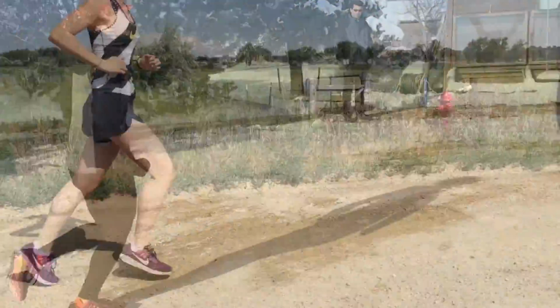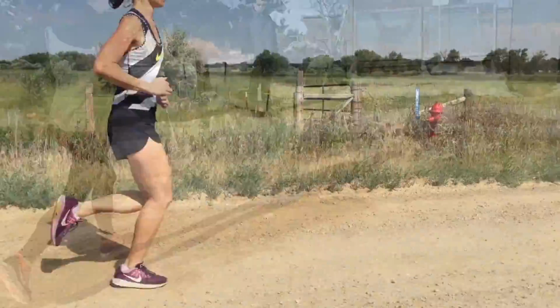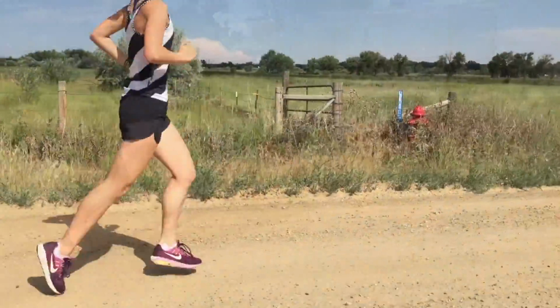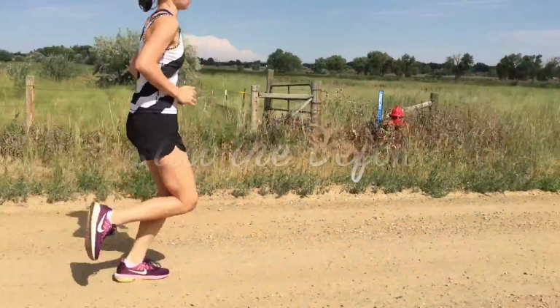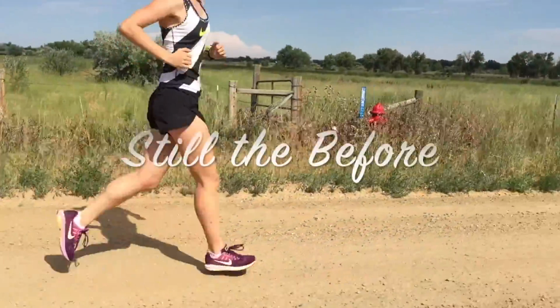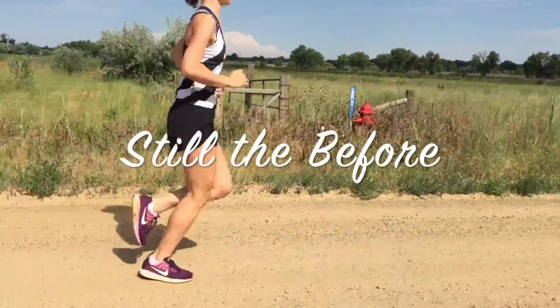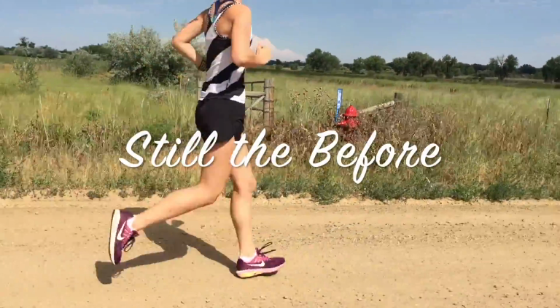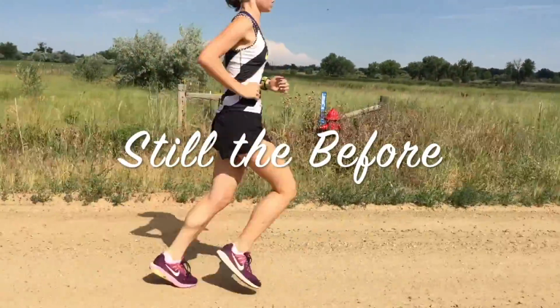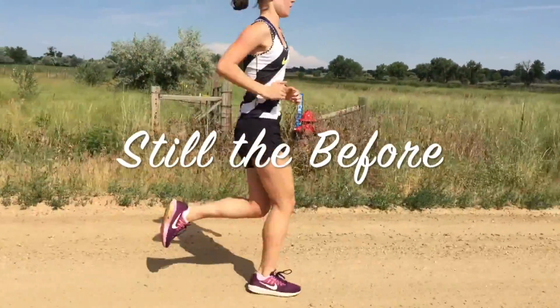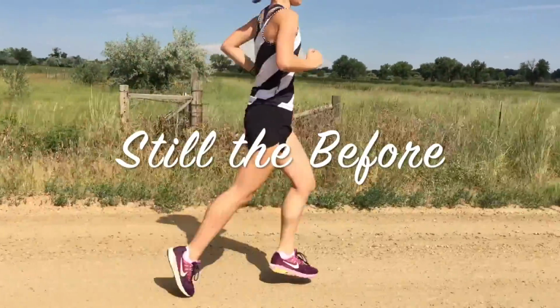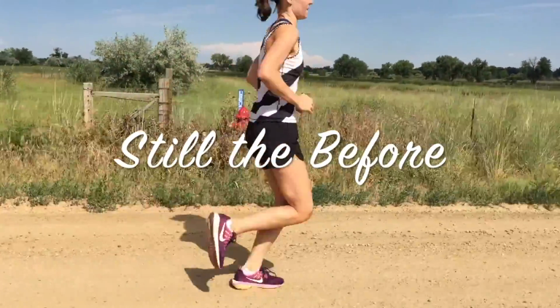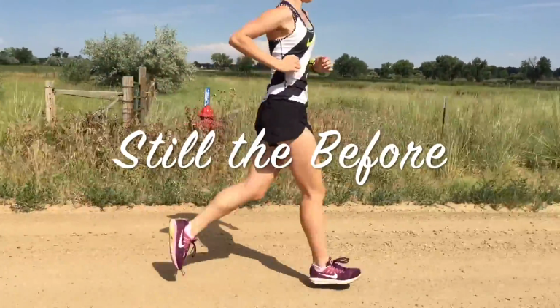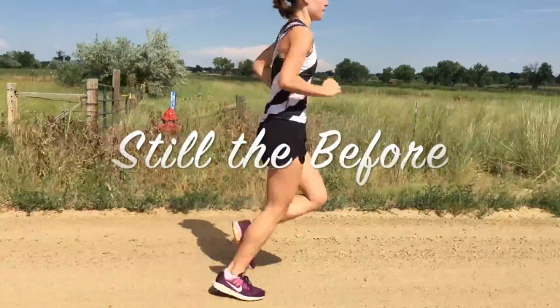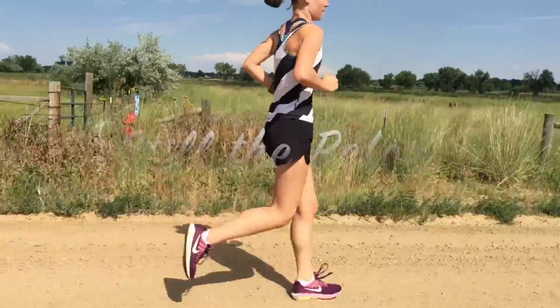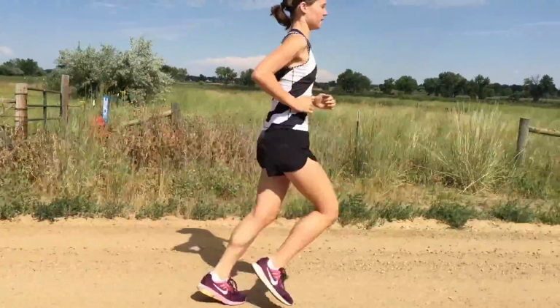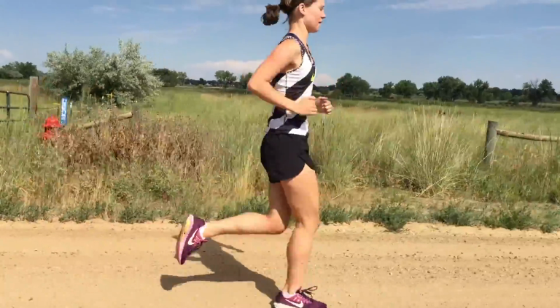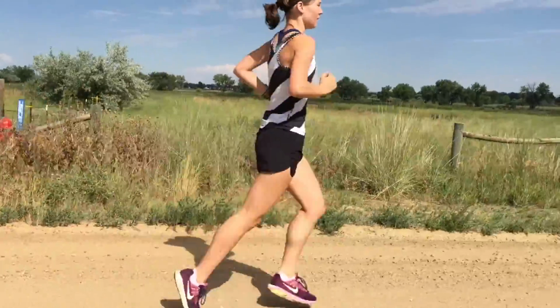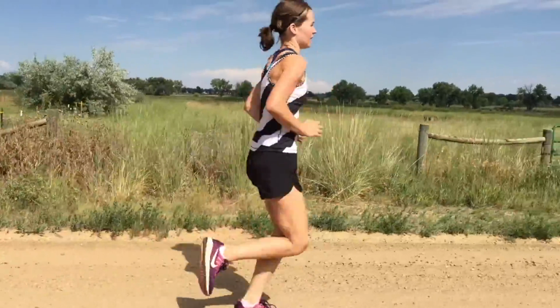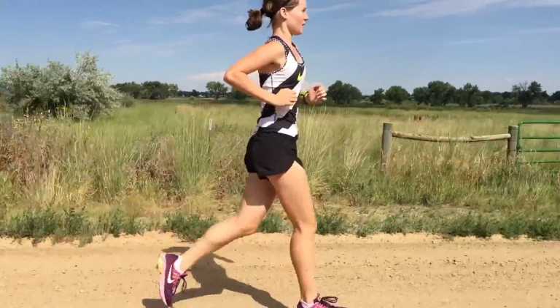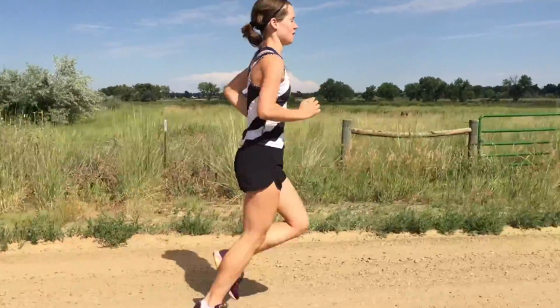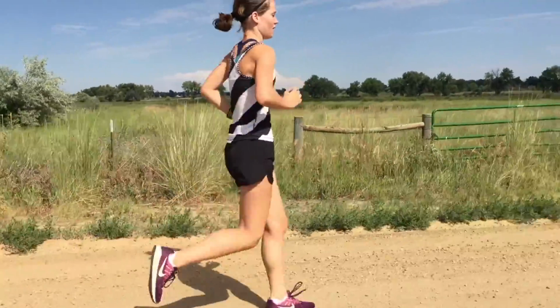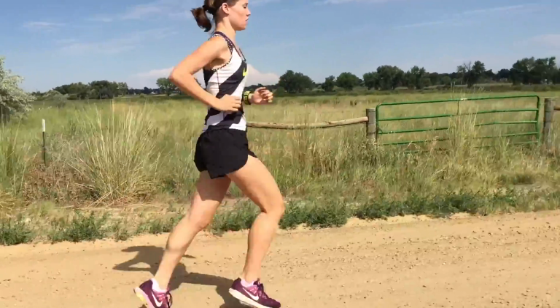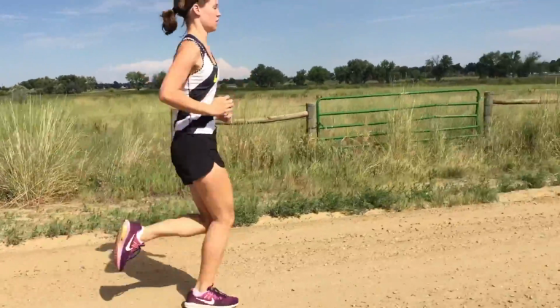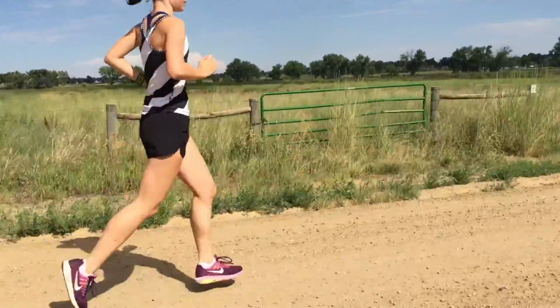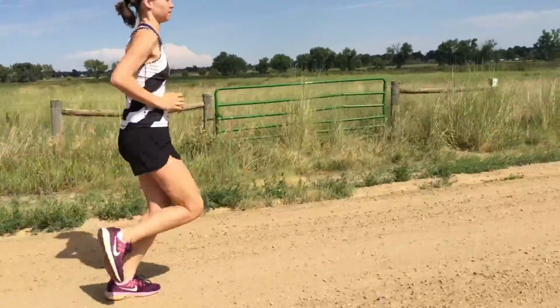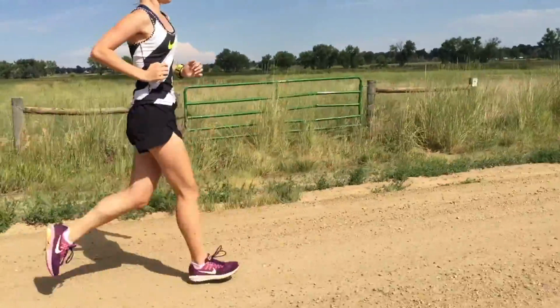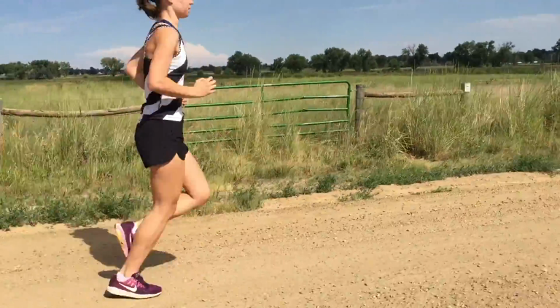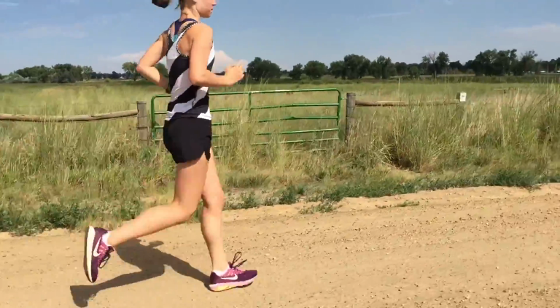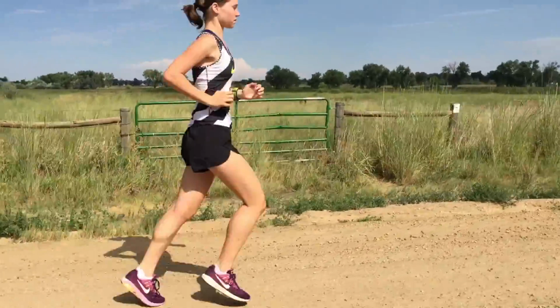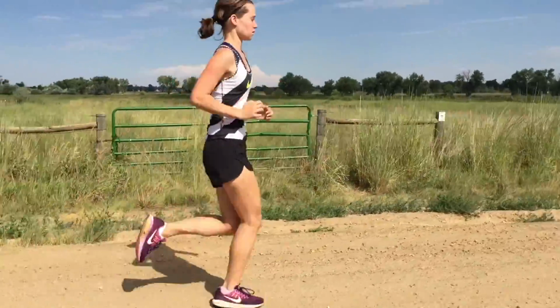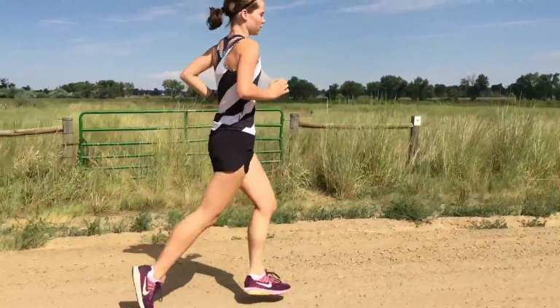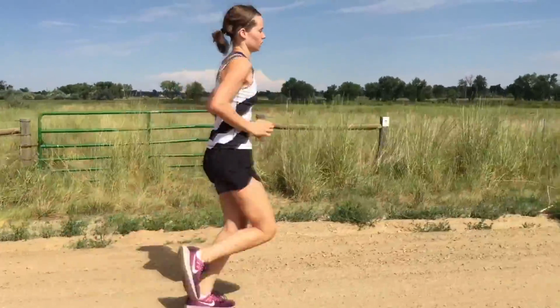Still in the beginning stages she's starting to look a little better here, but still really tight in the shoulders.